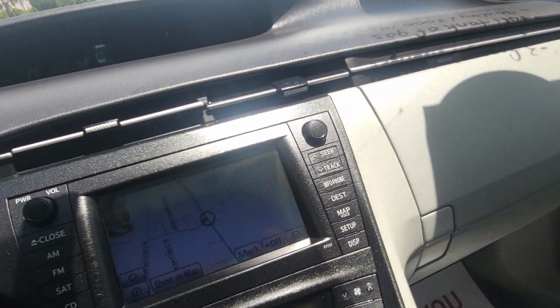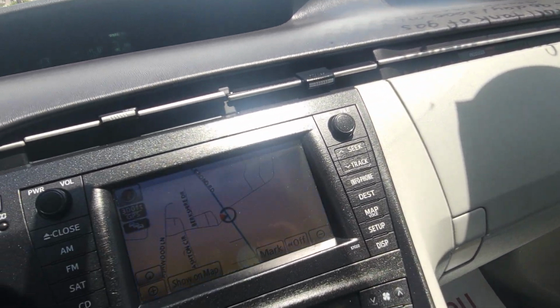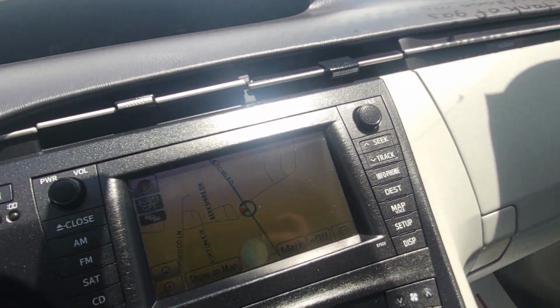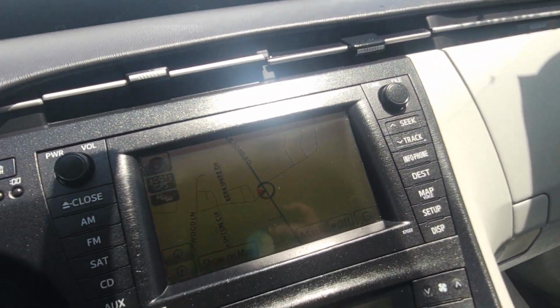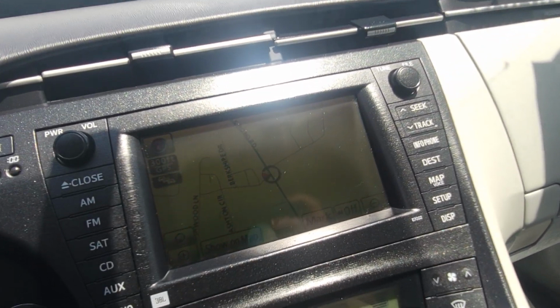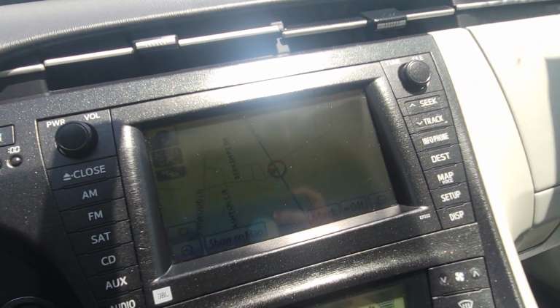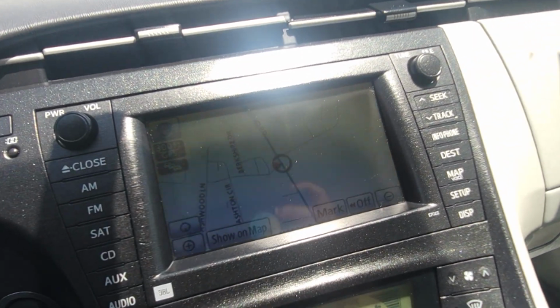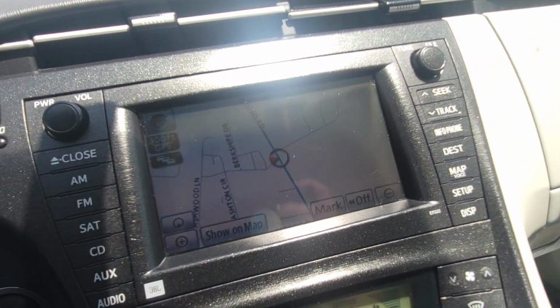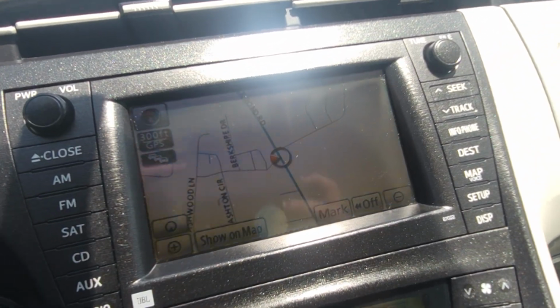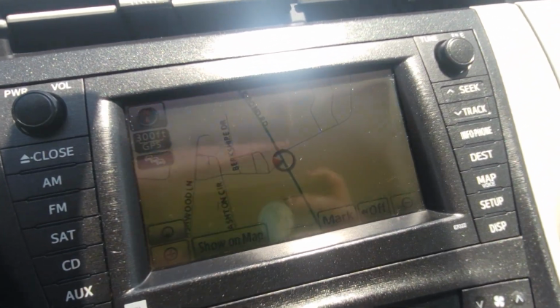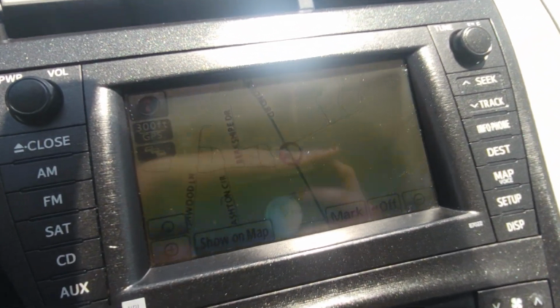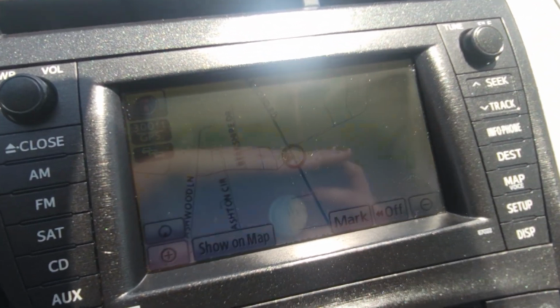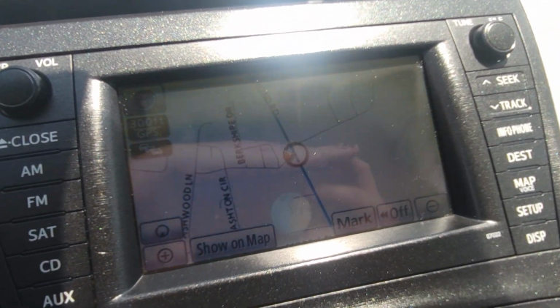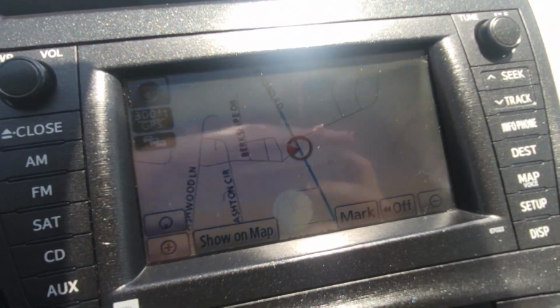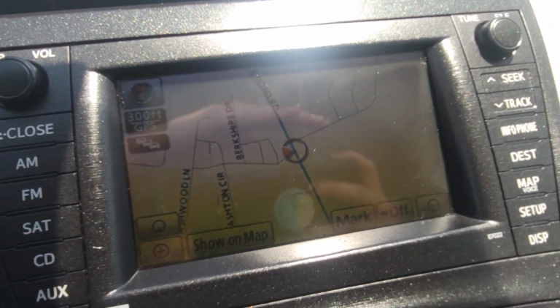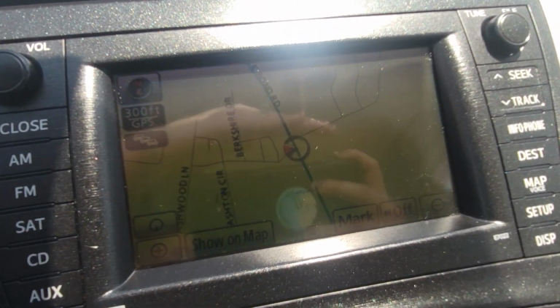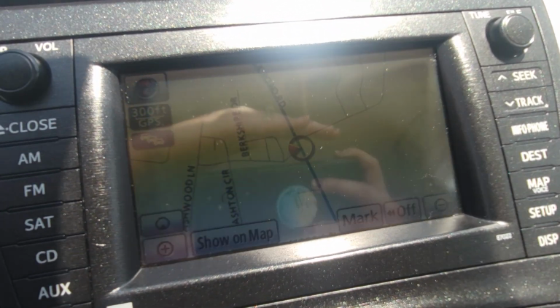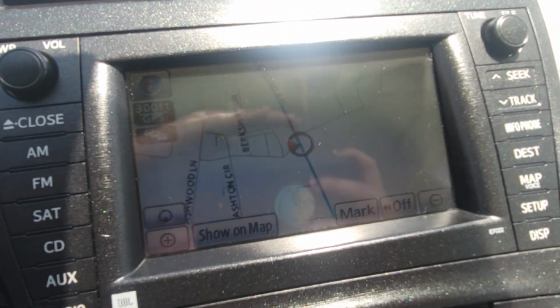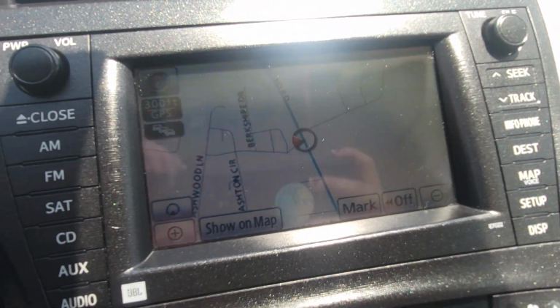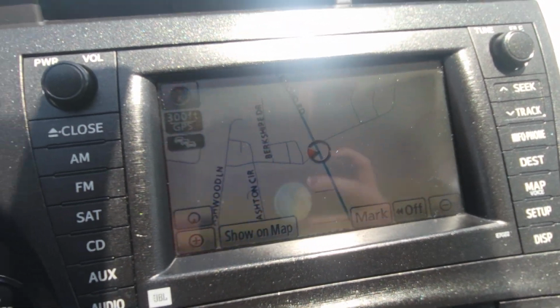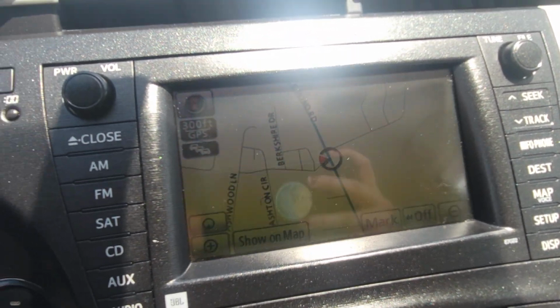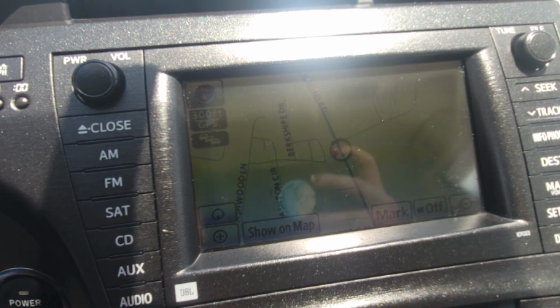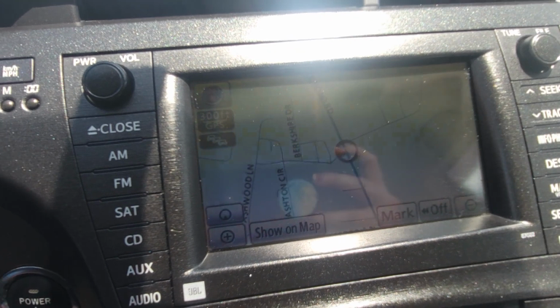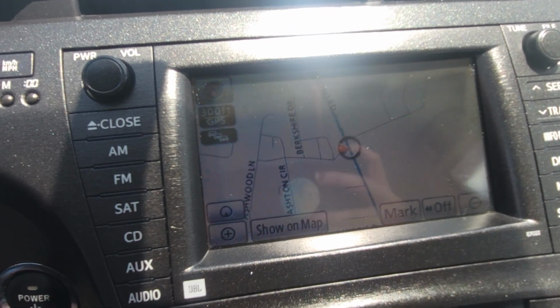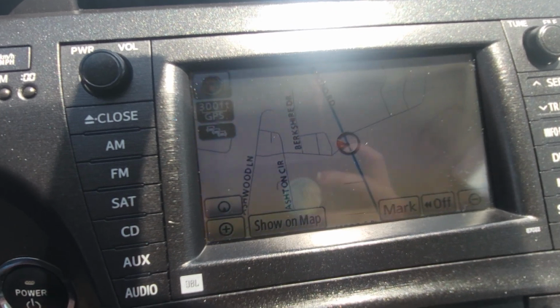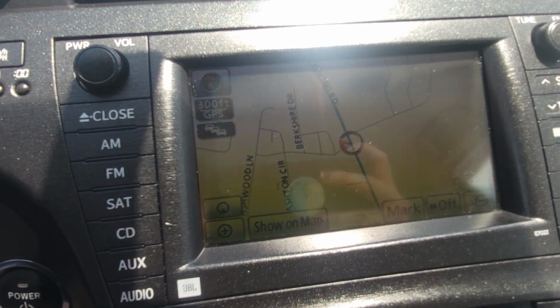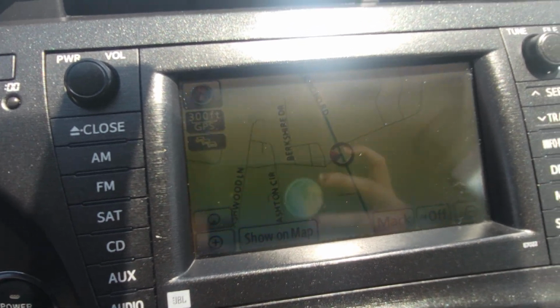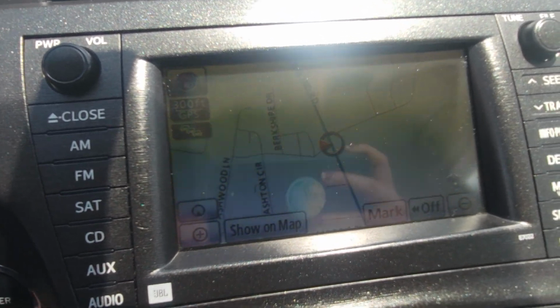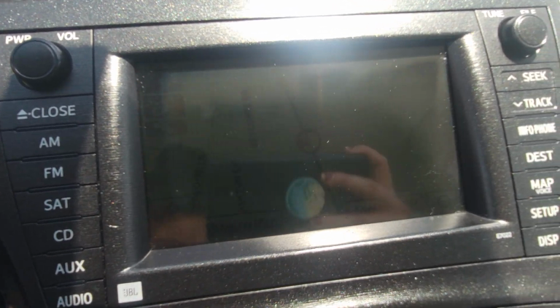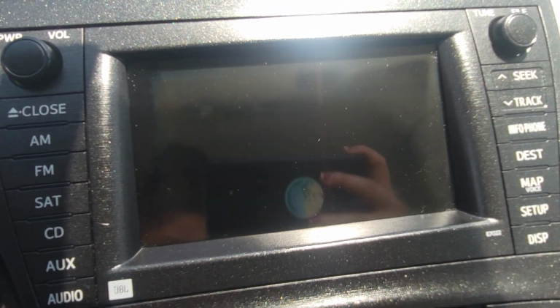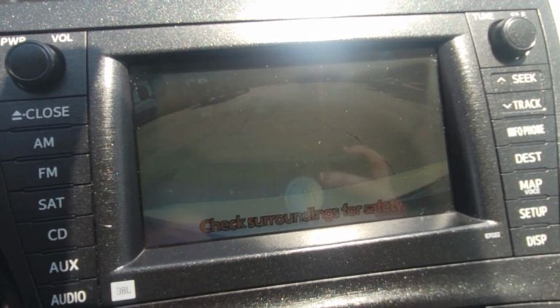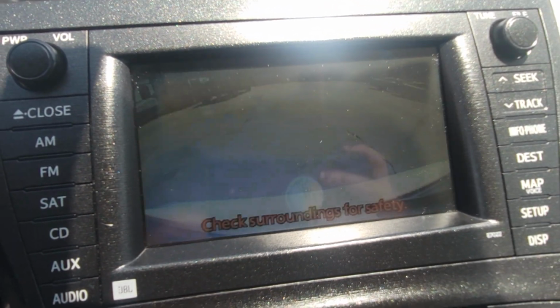It has navigation — it's hard to tell, but right there. And also a backup camera.